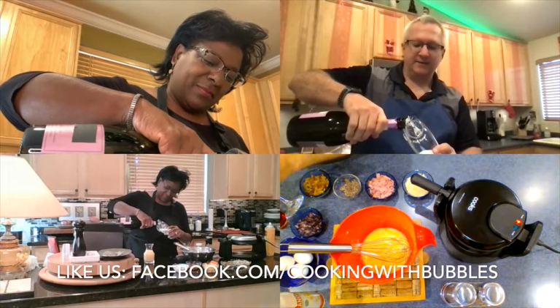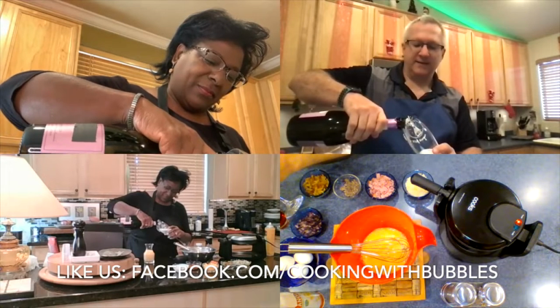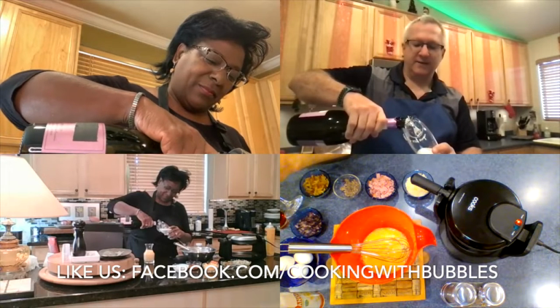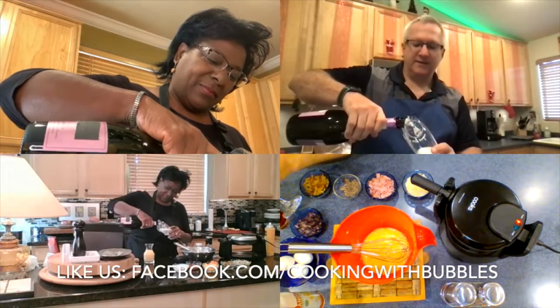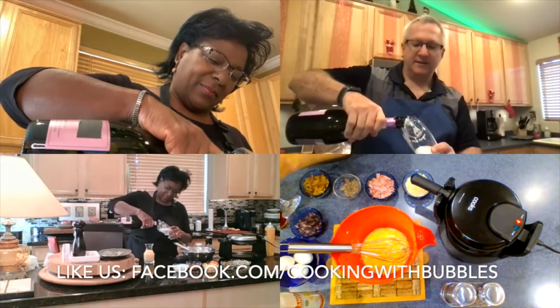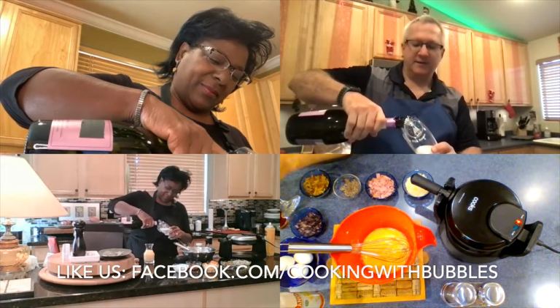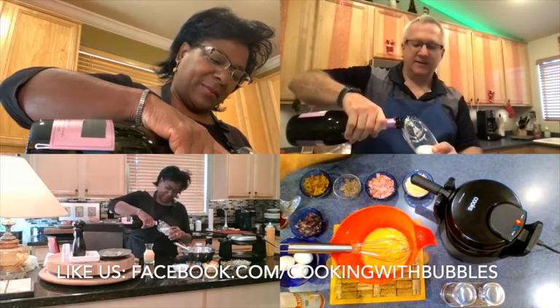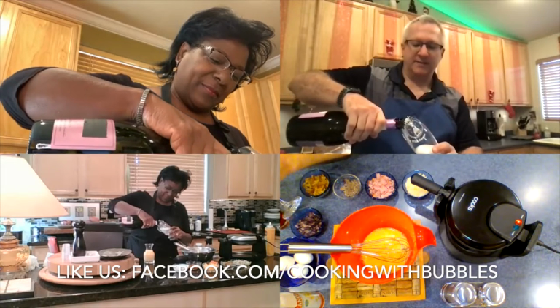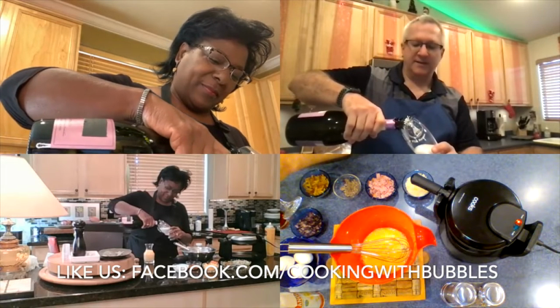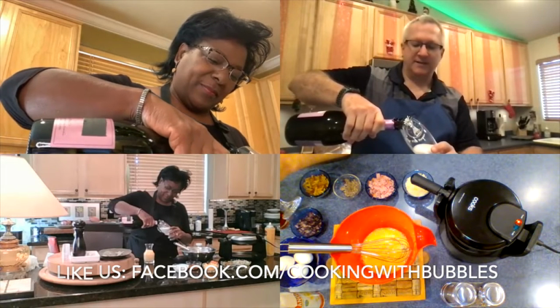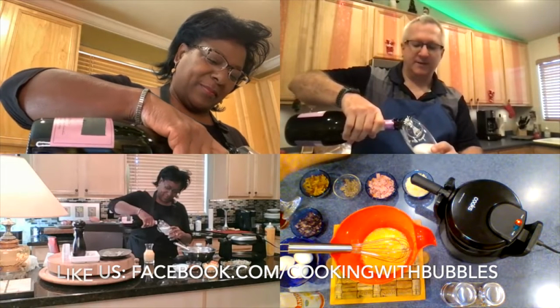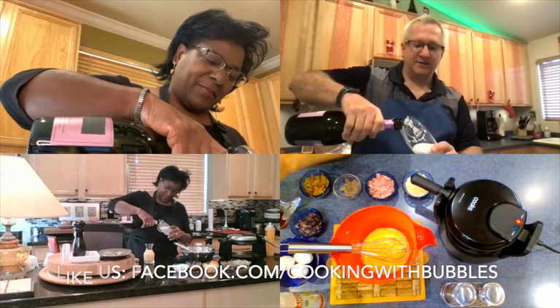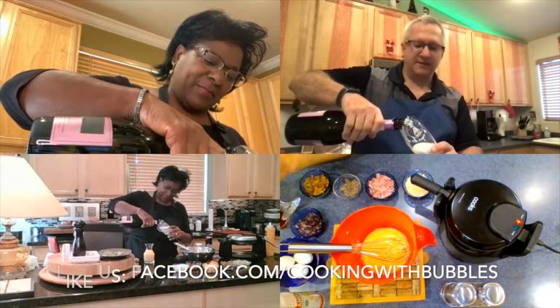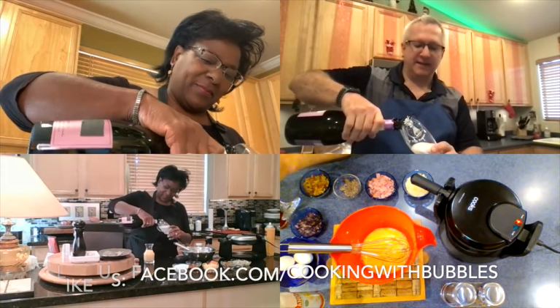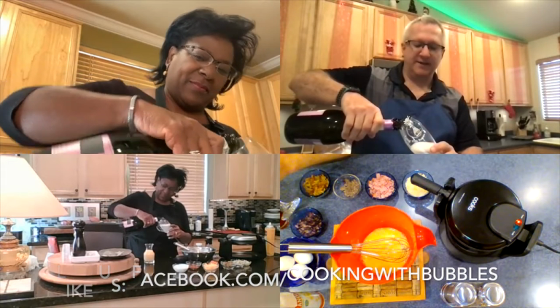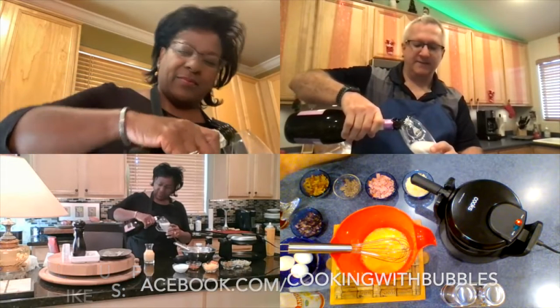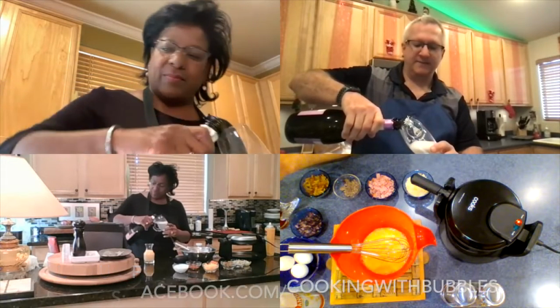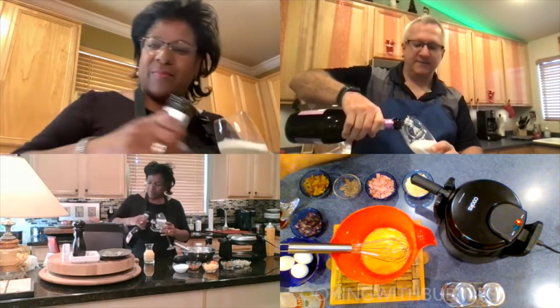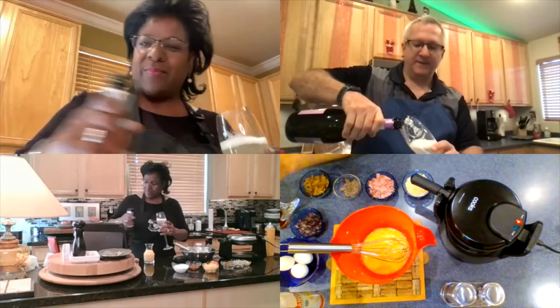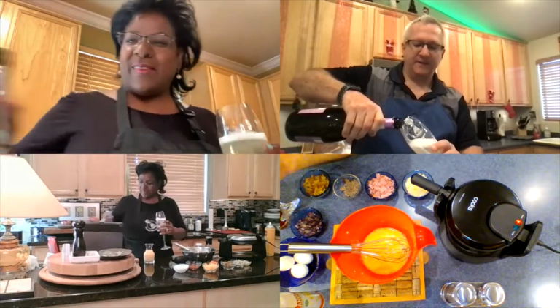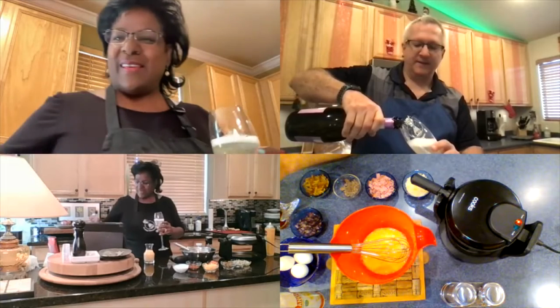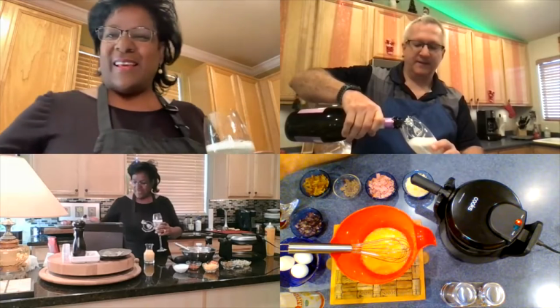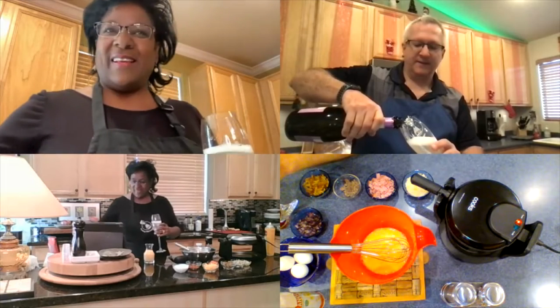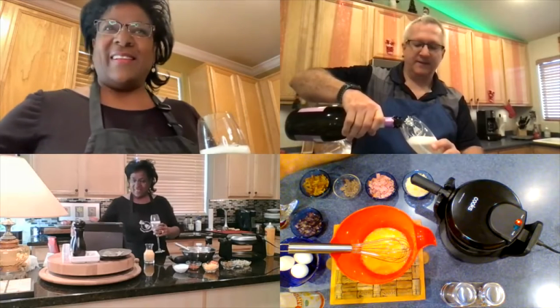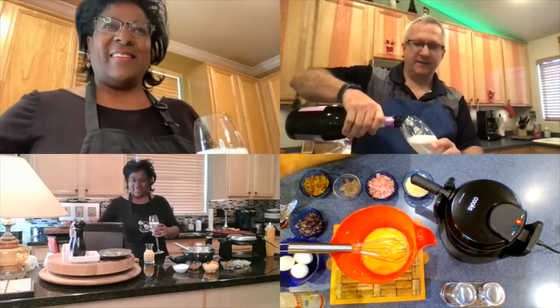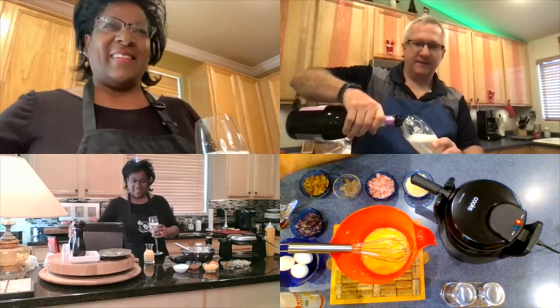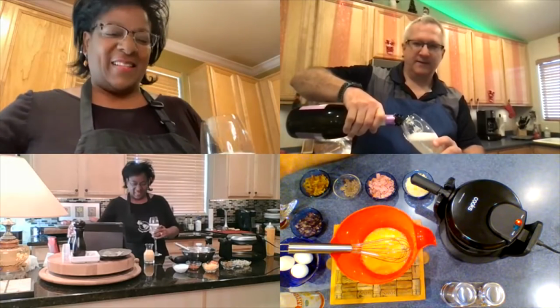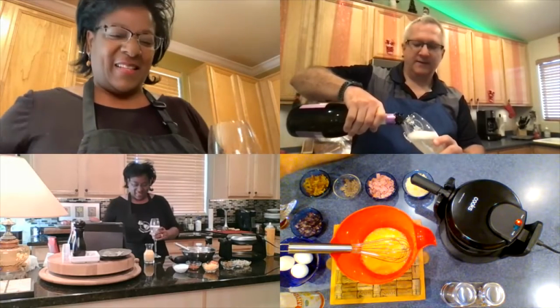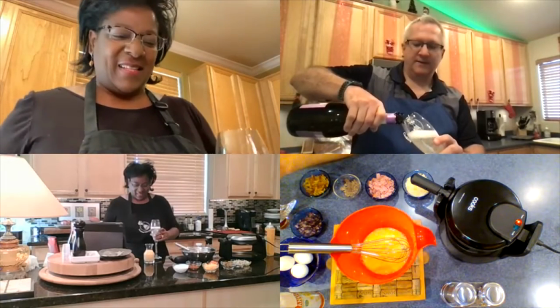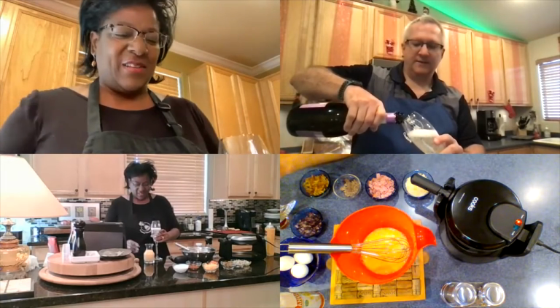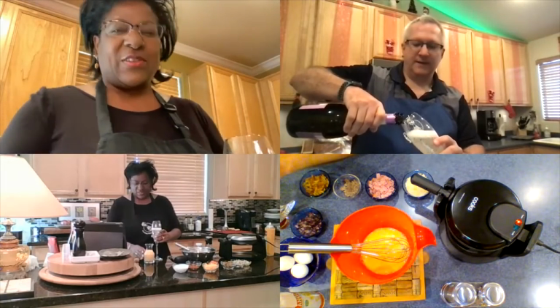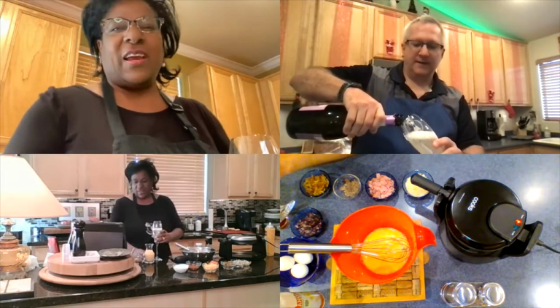That way you can see all of our recipes and all the pictures that we take. That sounds great.